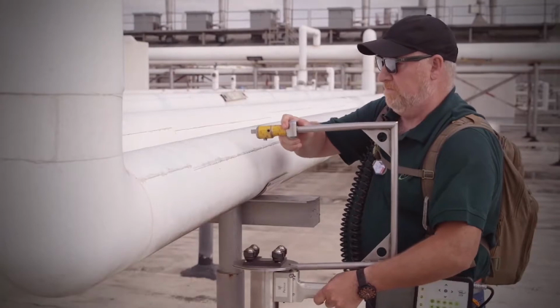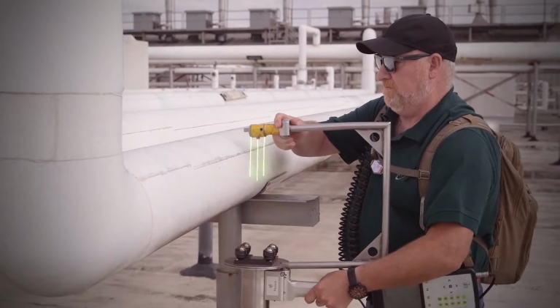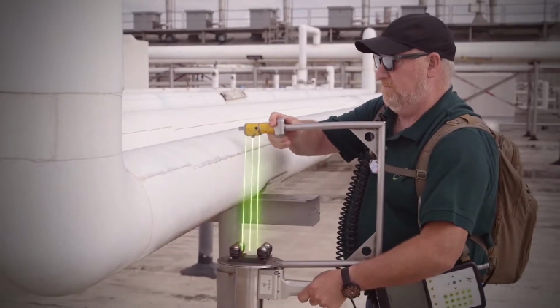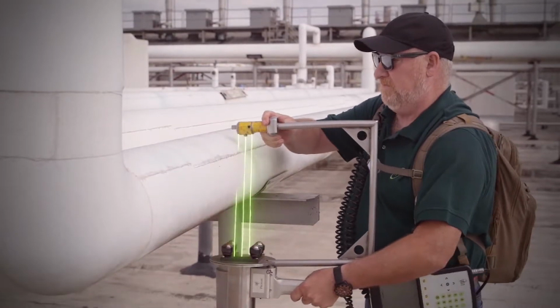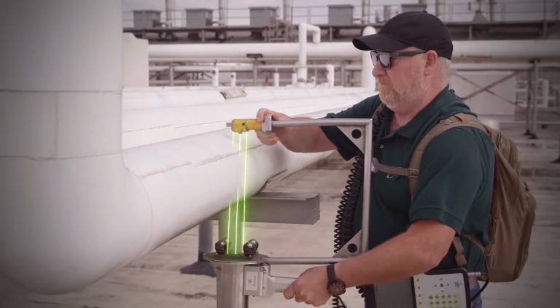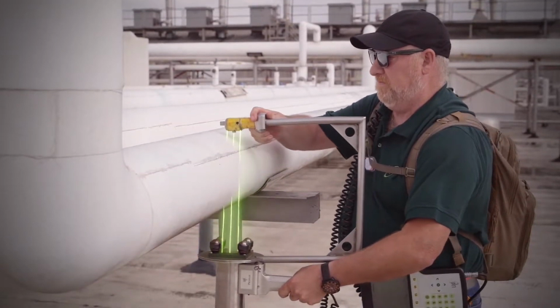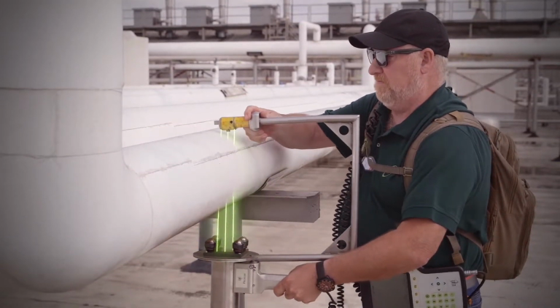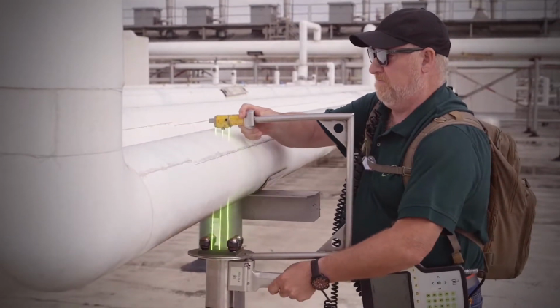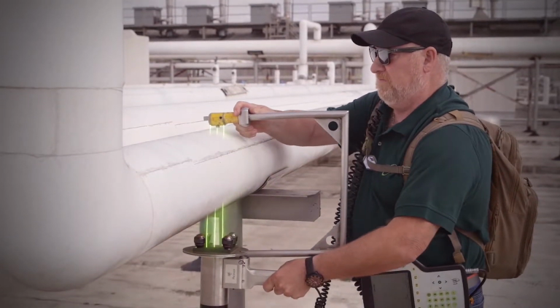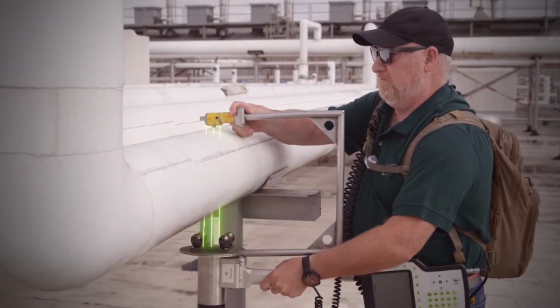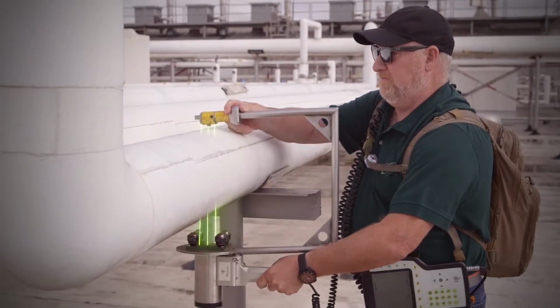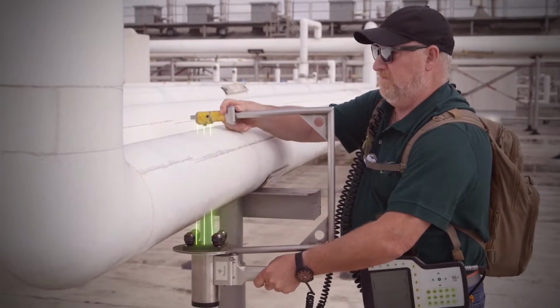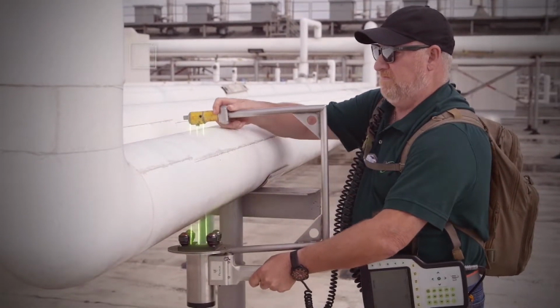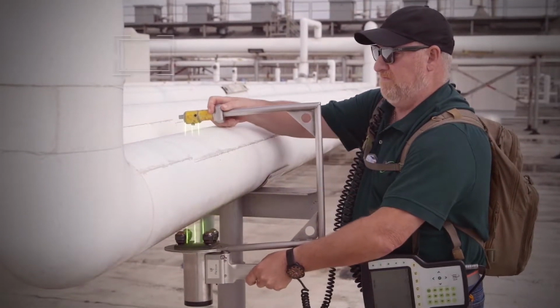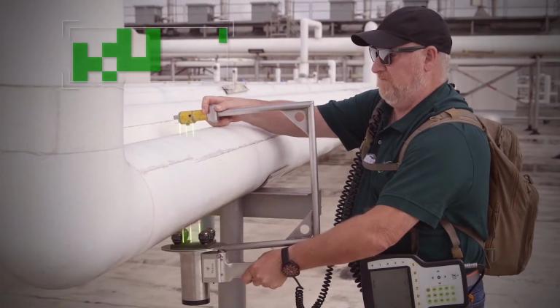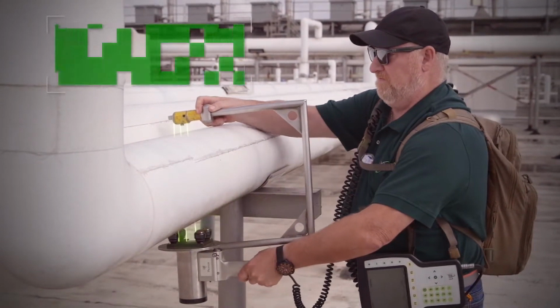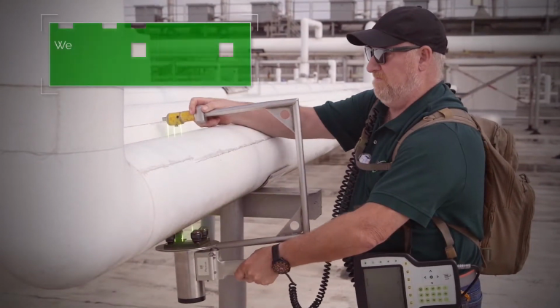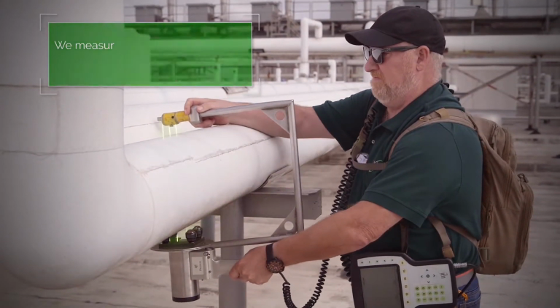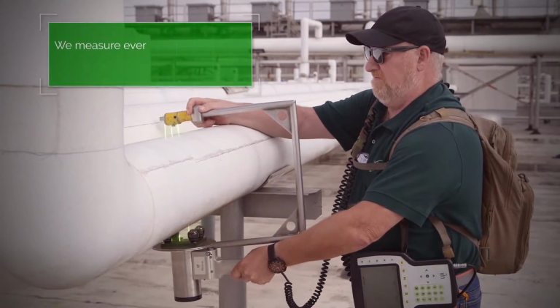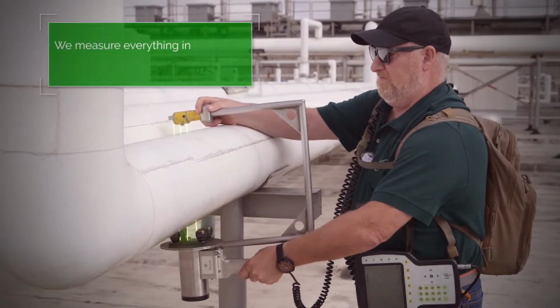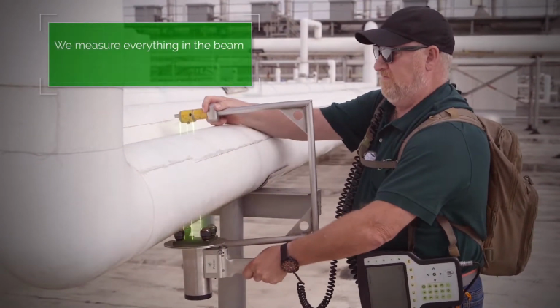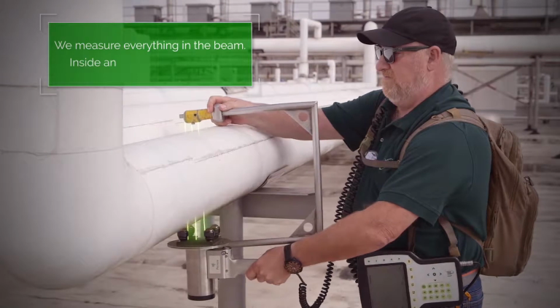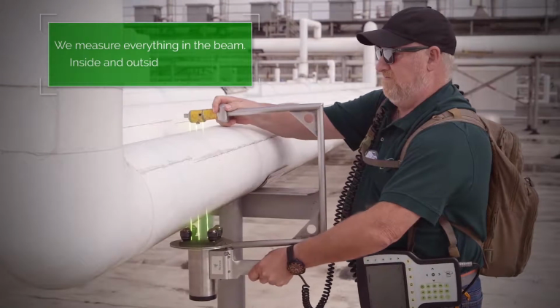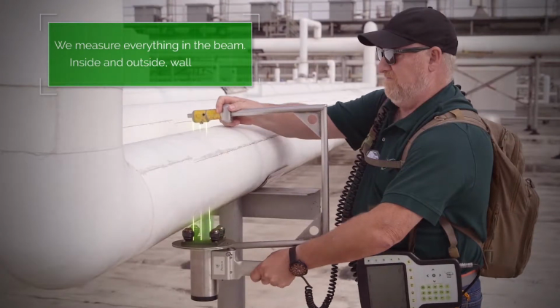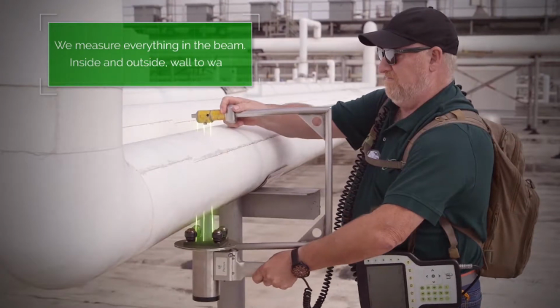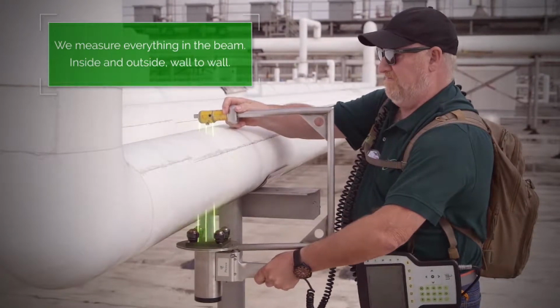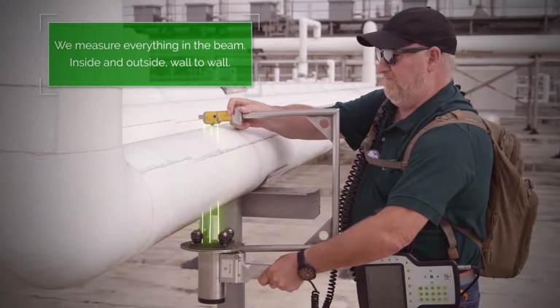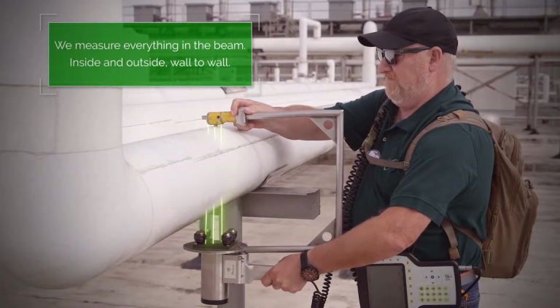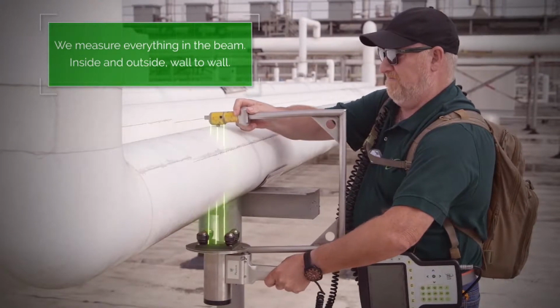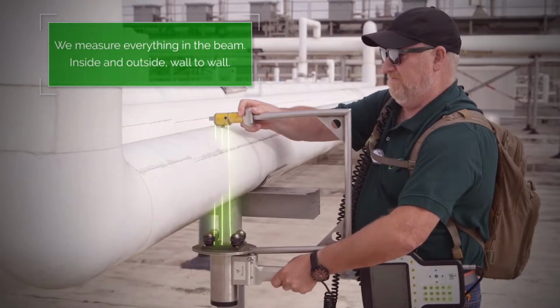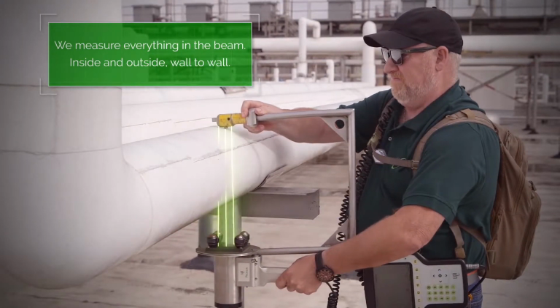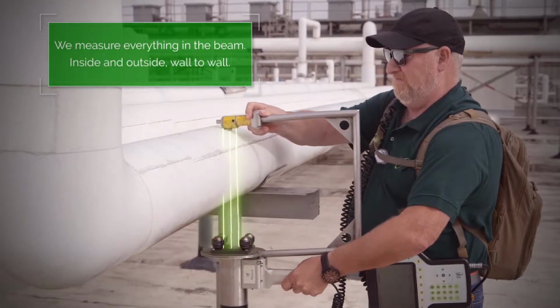Unlike traditional methods, we scan through jacketing and insulation to measure everything in the beam, inside and outside, wall-to-wall.